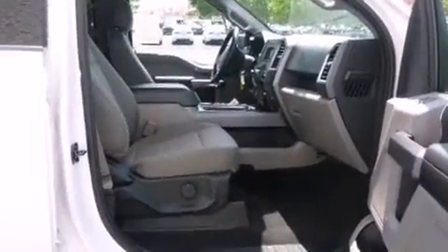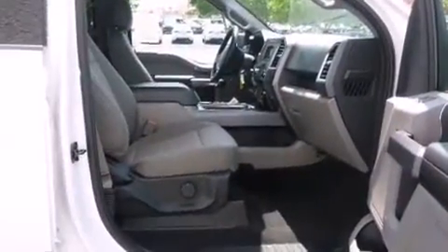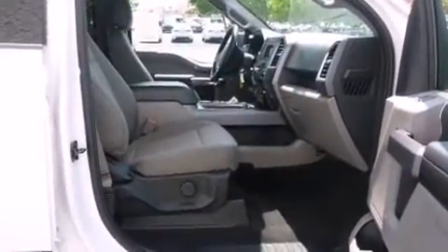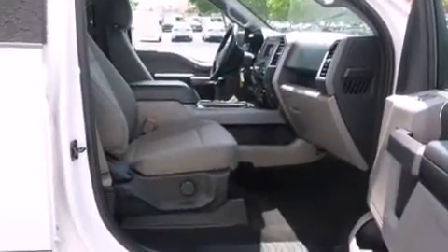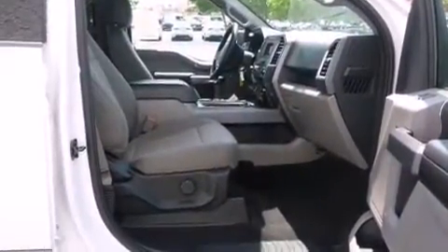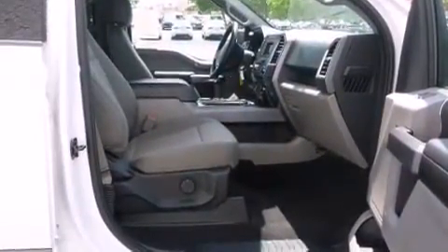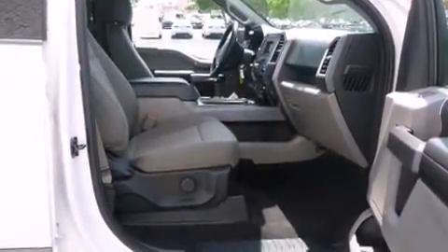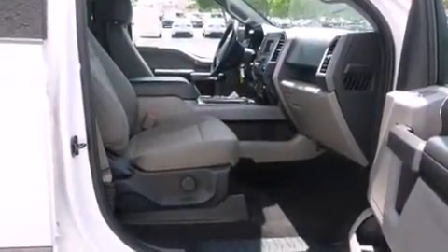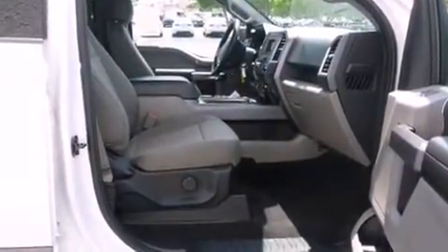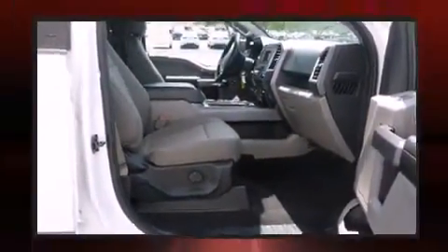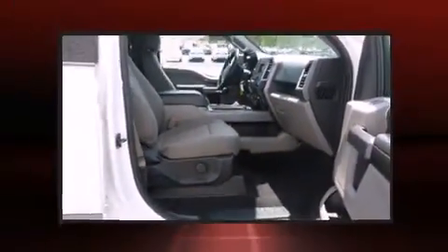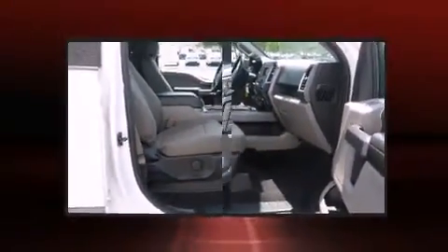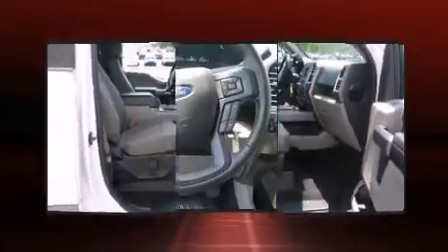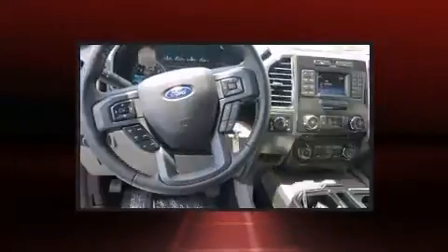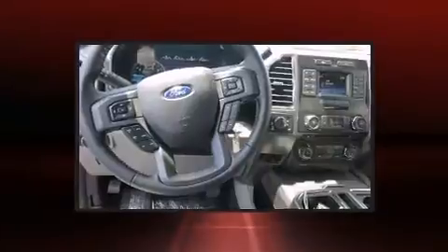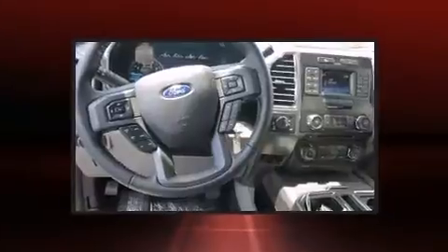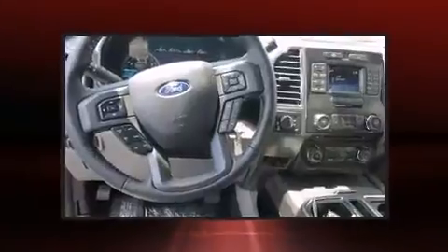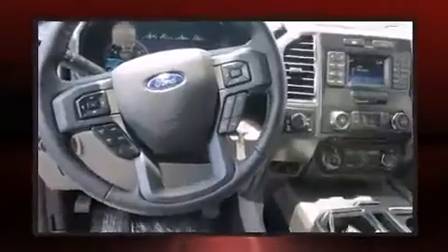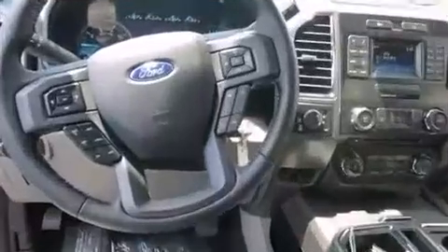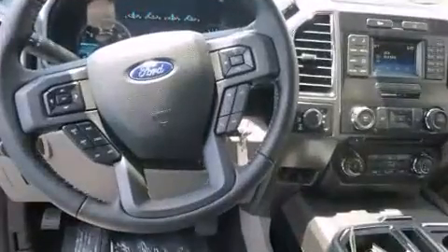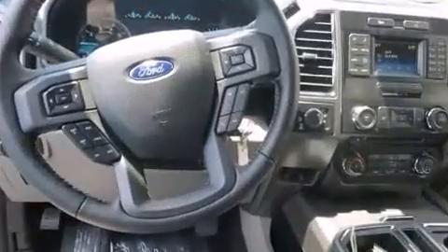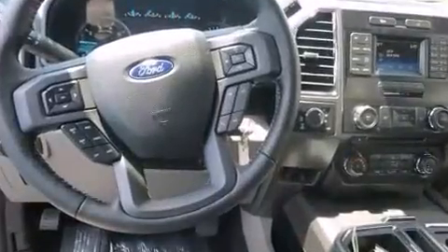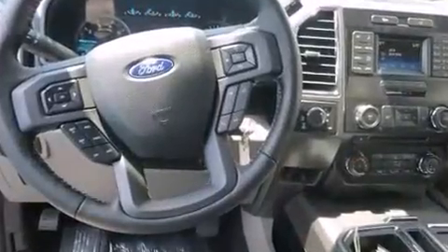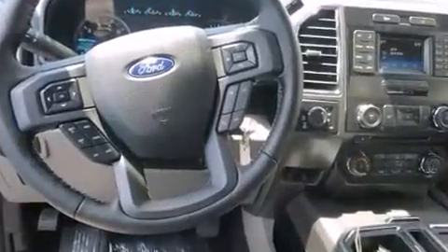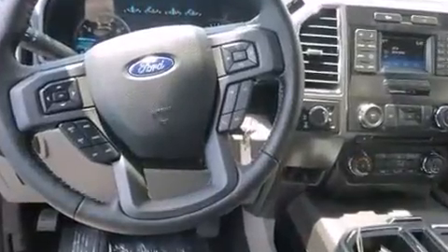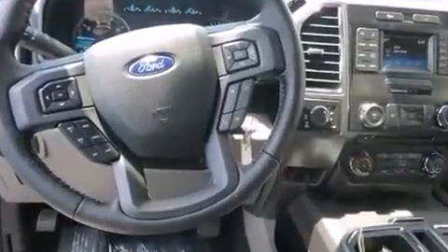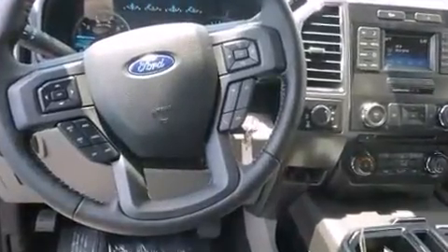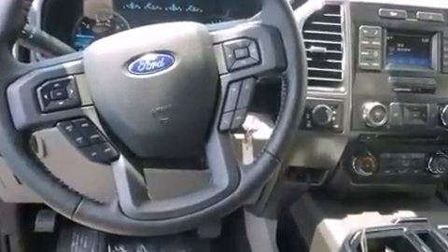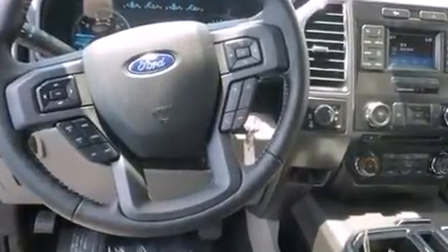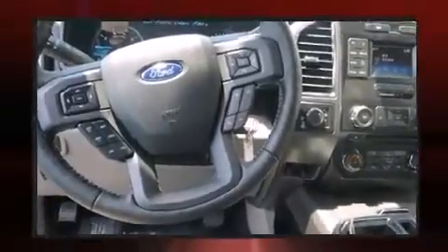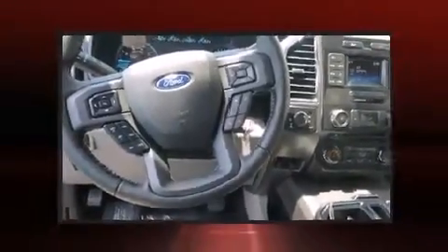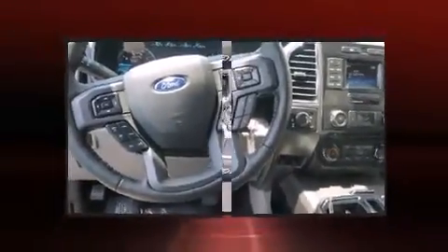Heated and ventilated seats, turn signal indicator mirrors, adjustable pedals, and a blind spot monitoring system.